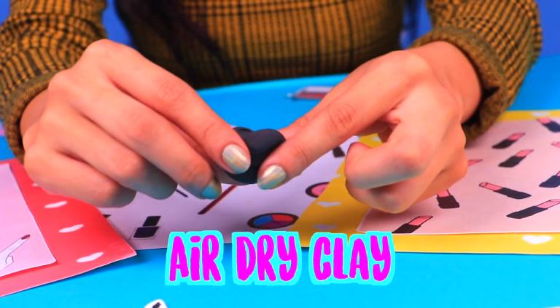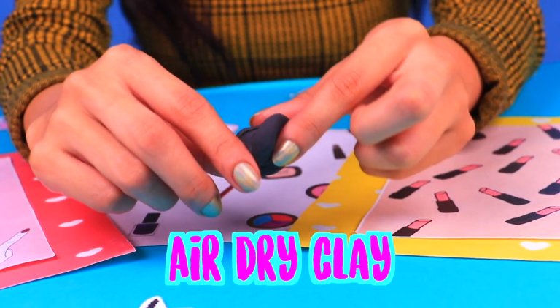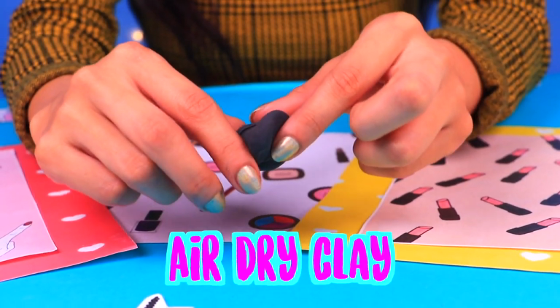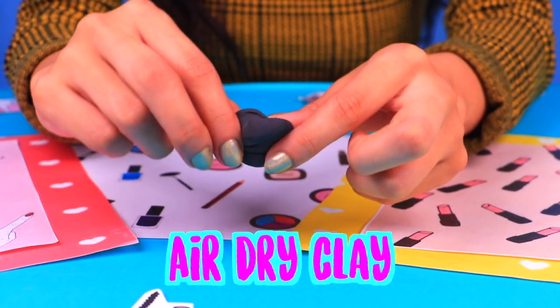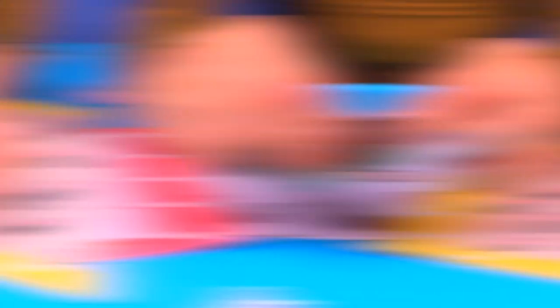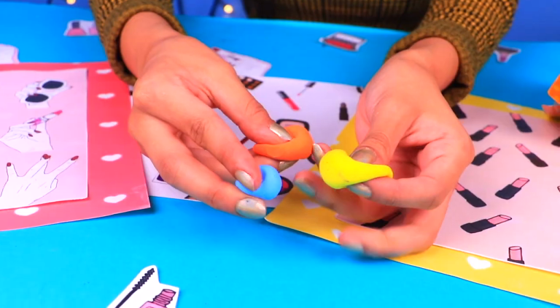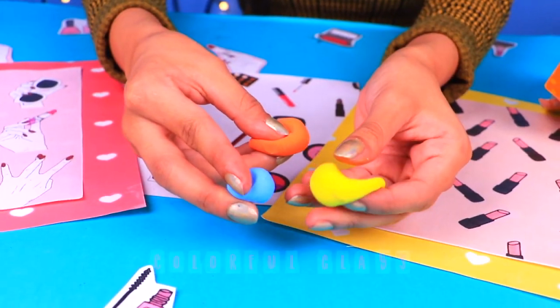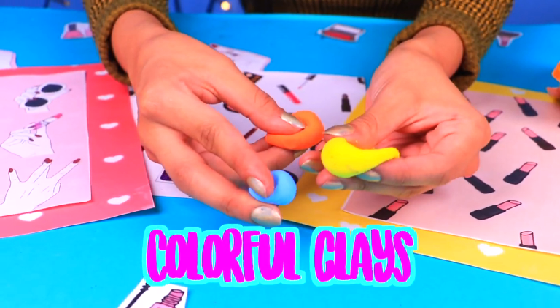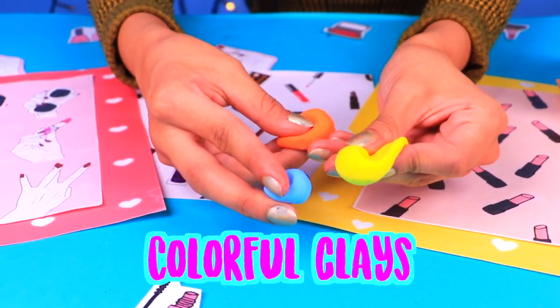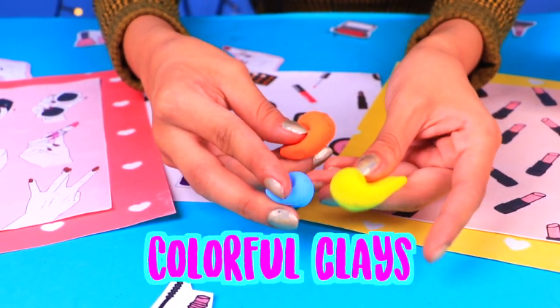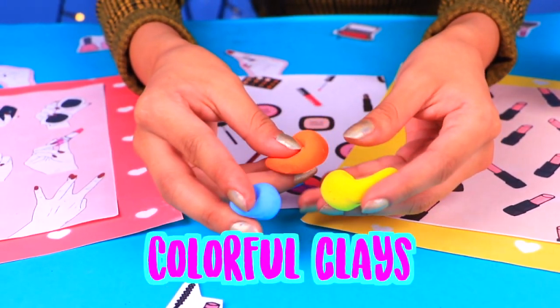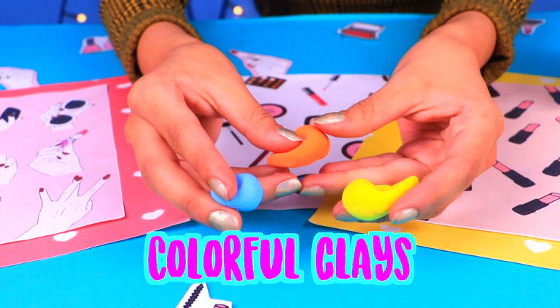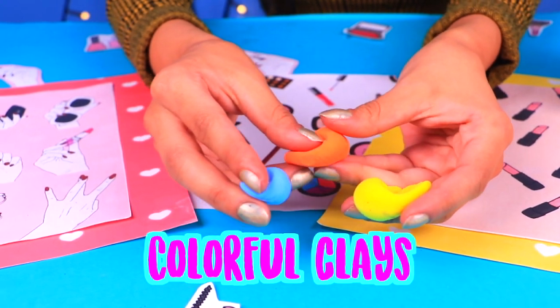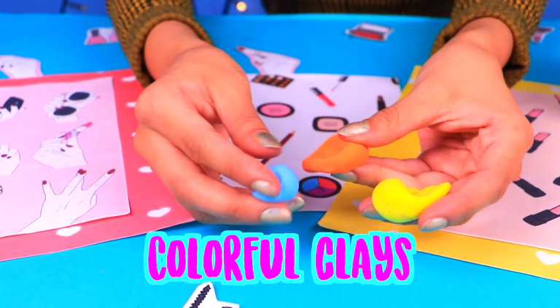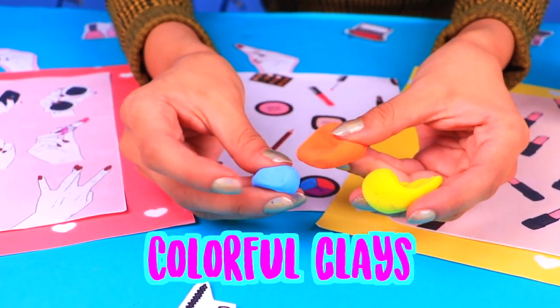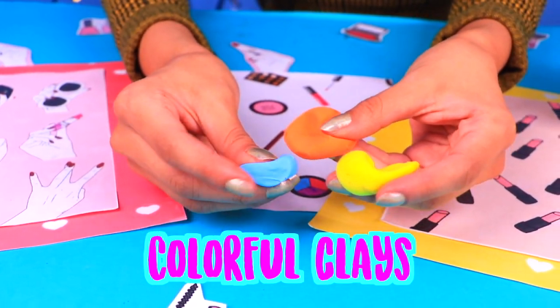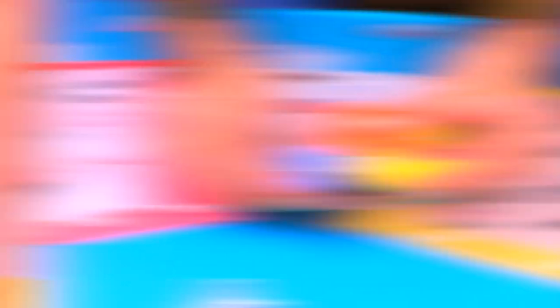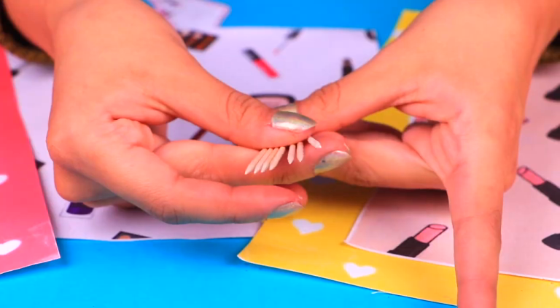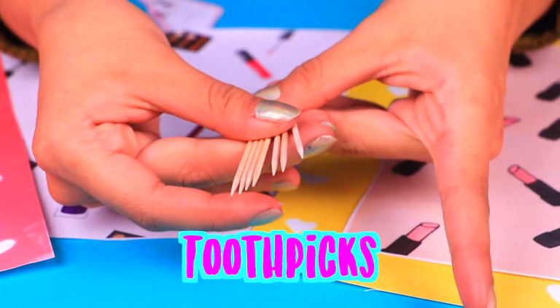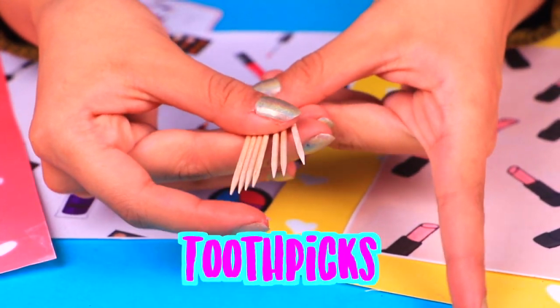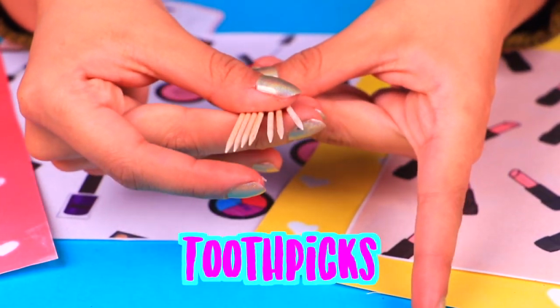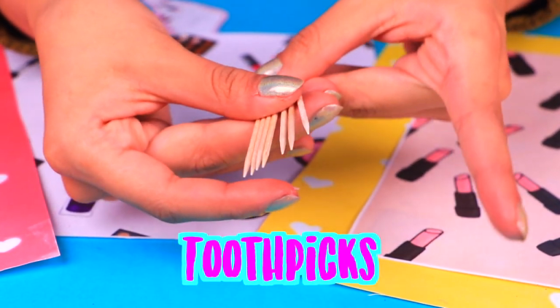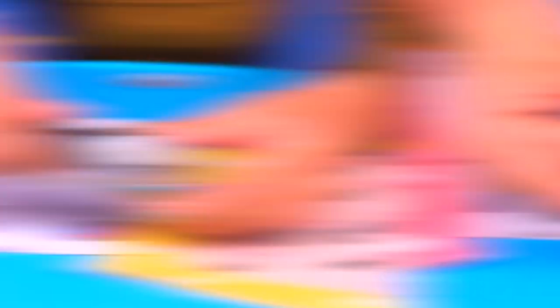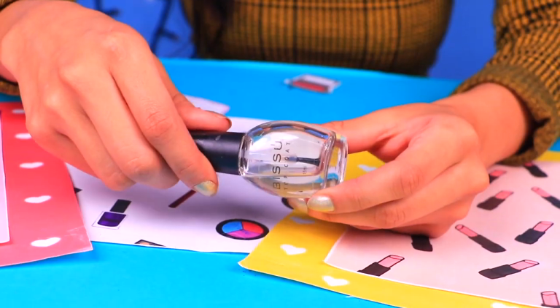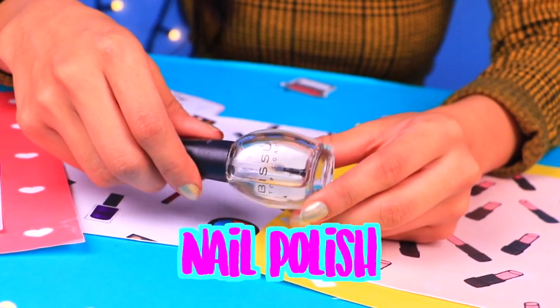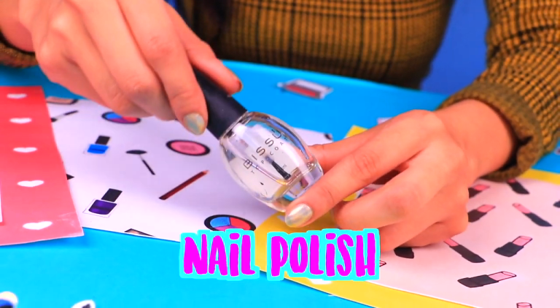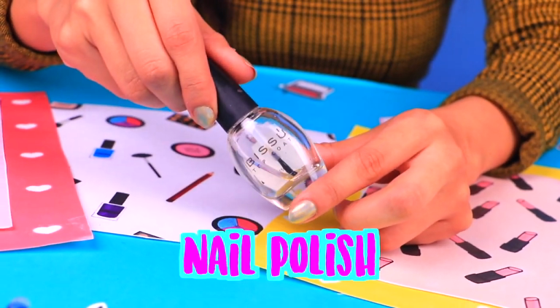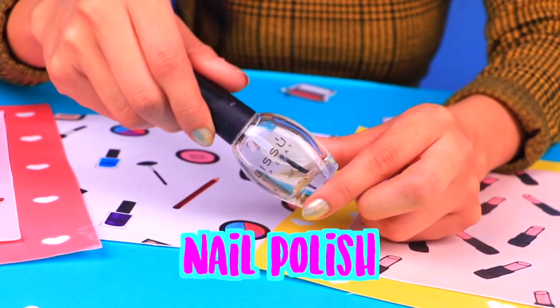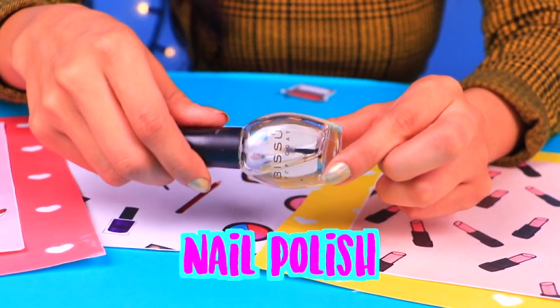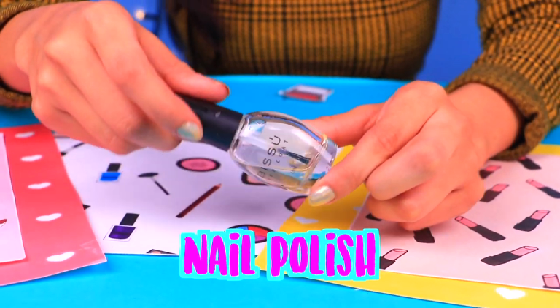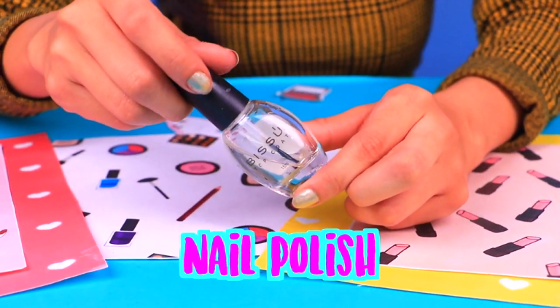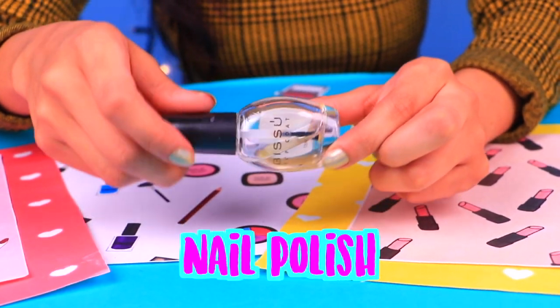For our next incredible craft we need some black hair dry clay, some more colorful clays, toothpicks, and clear nail polish.